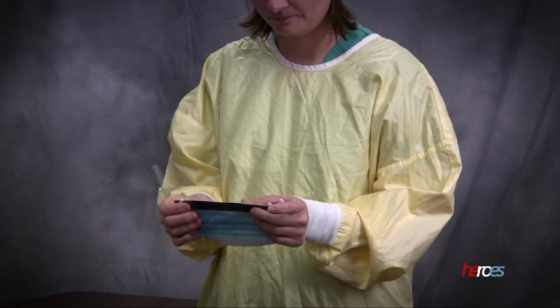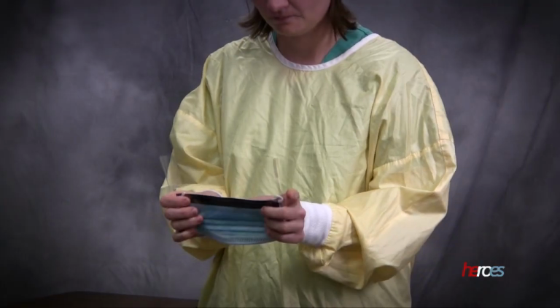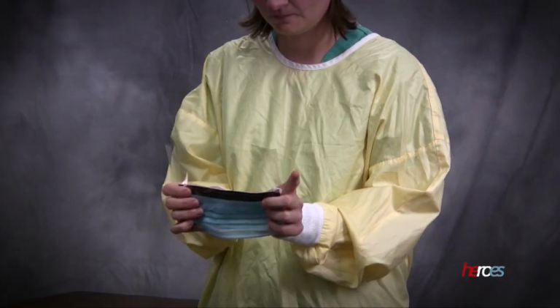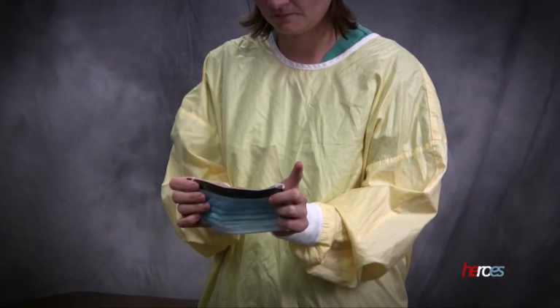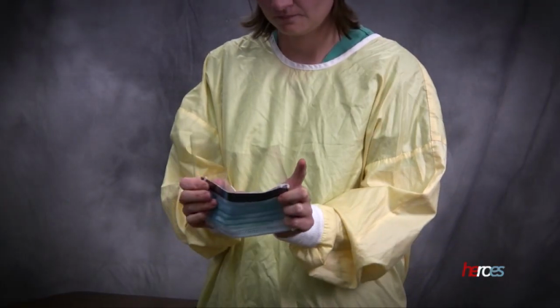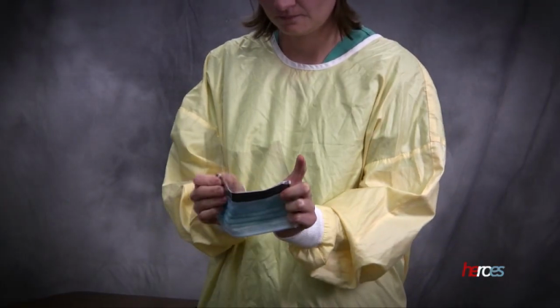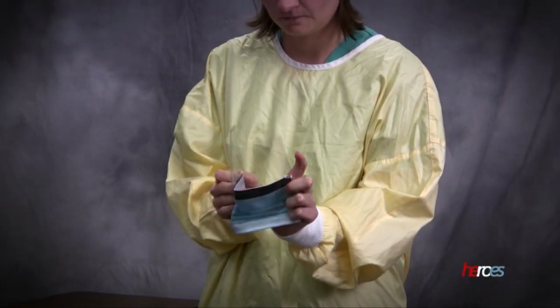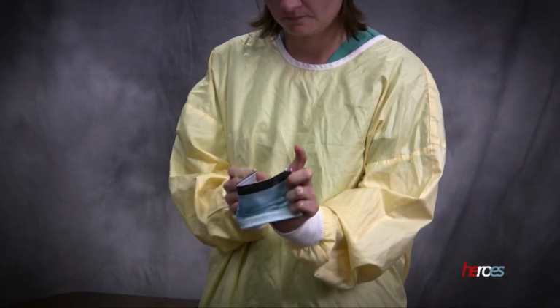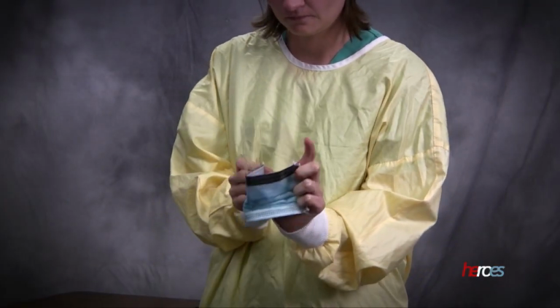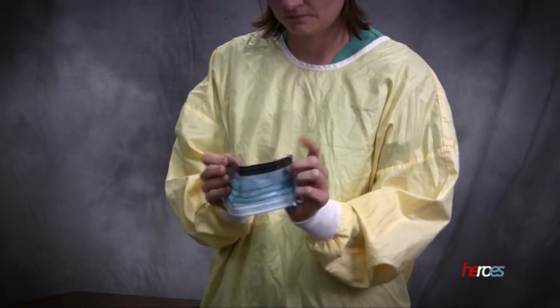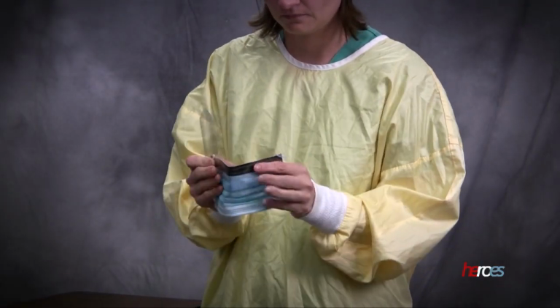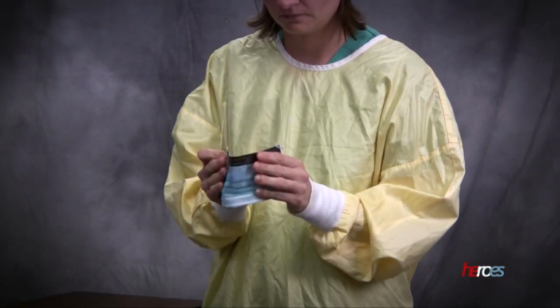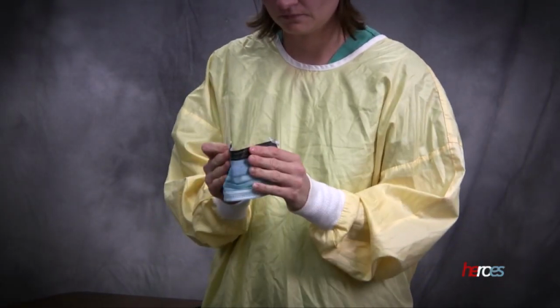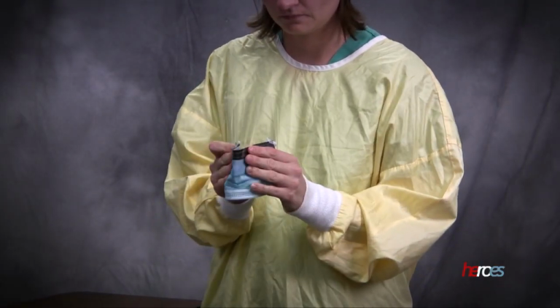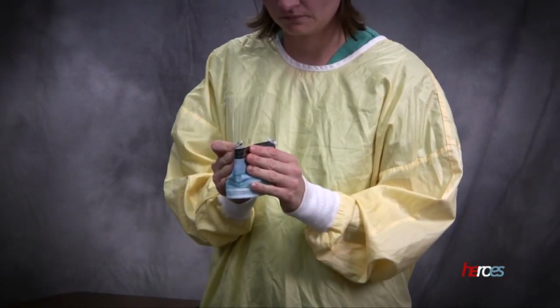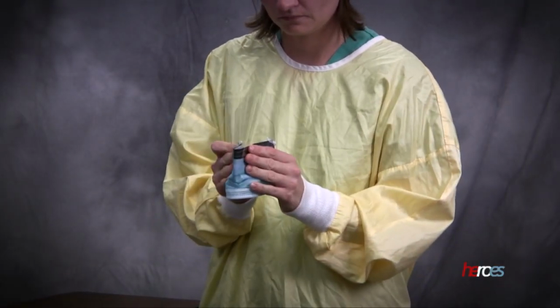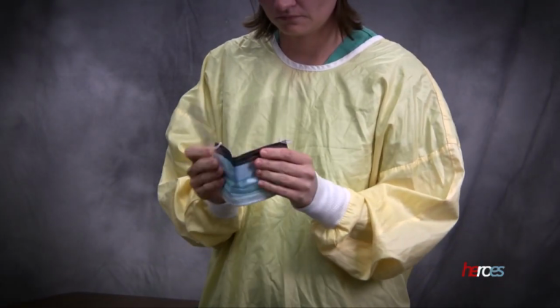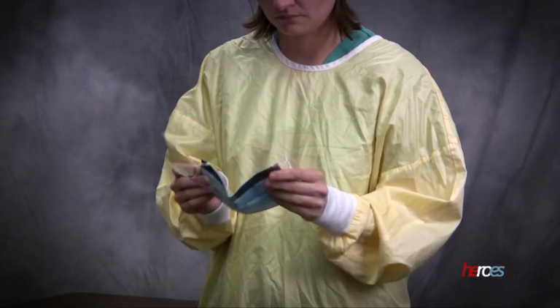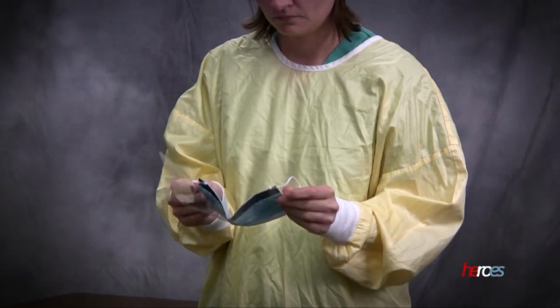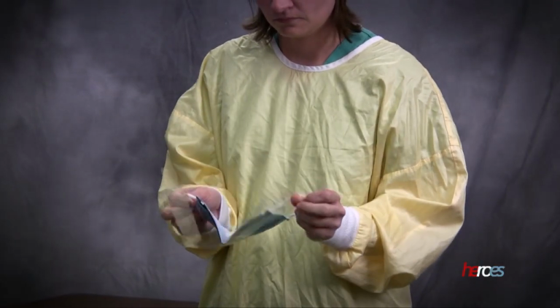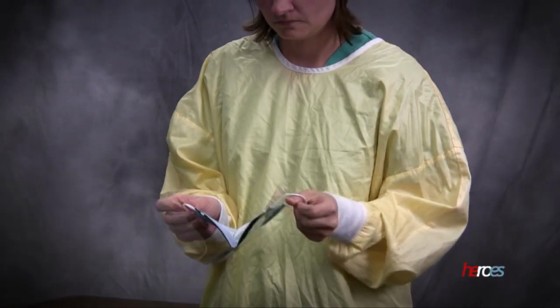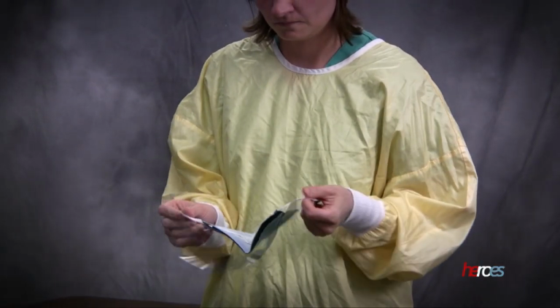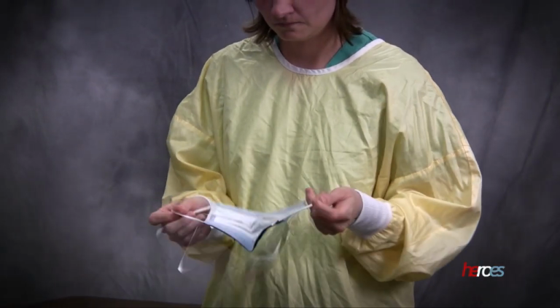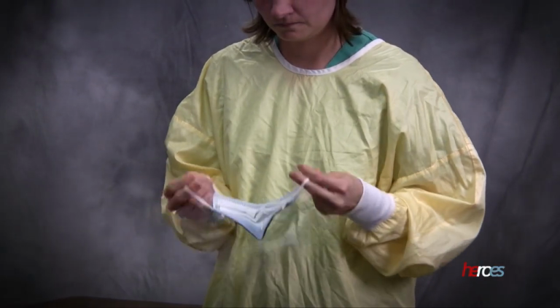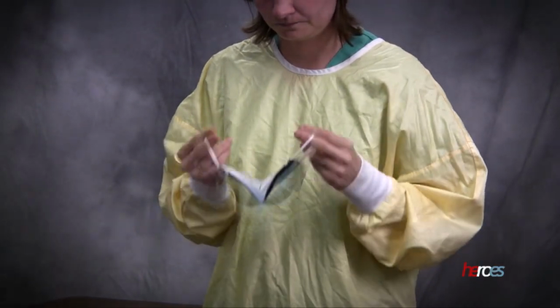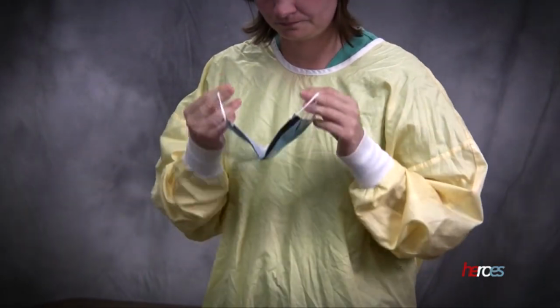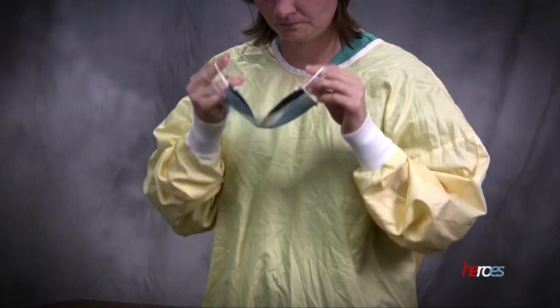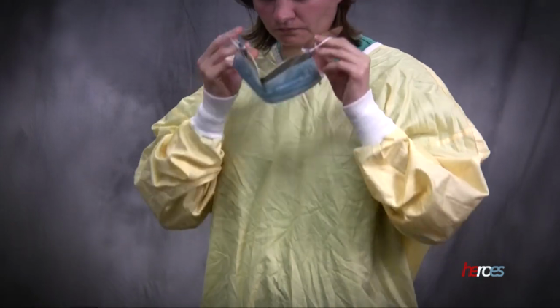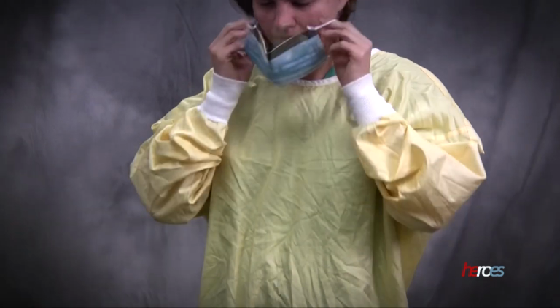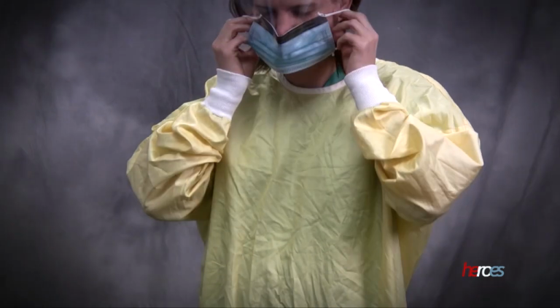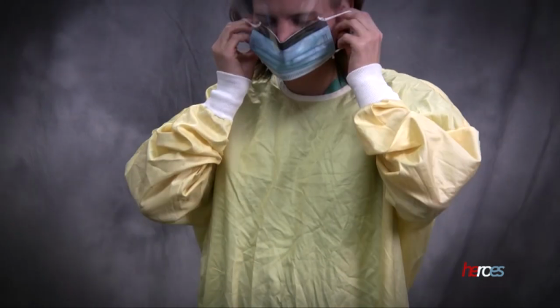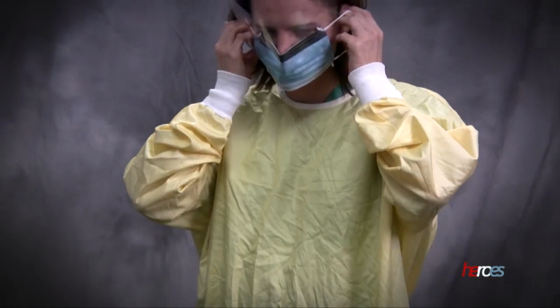Procedure masks also come with attached eye protection. This mask is applied in a similar fashion.